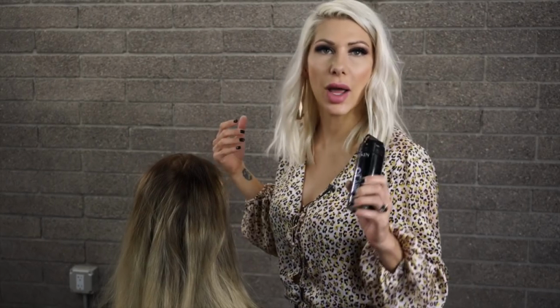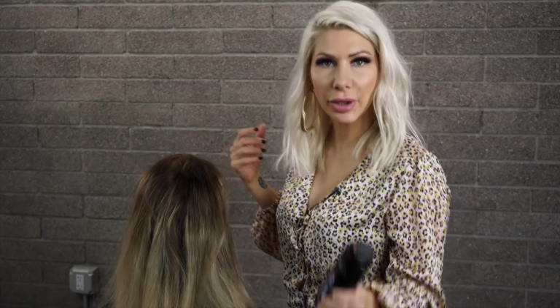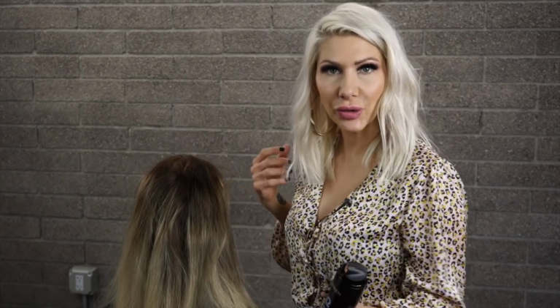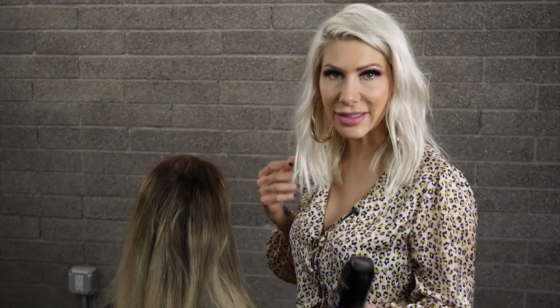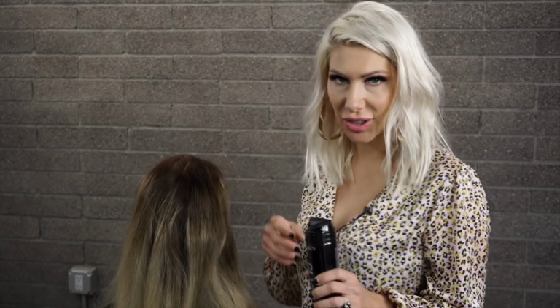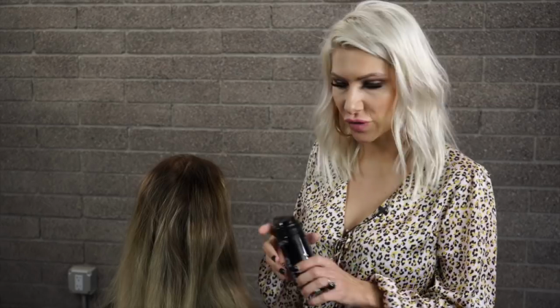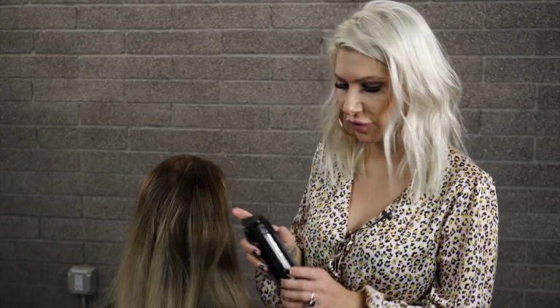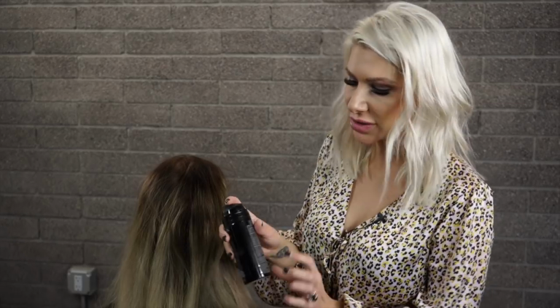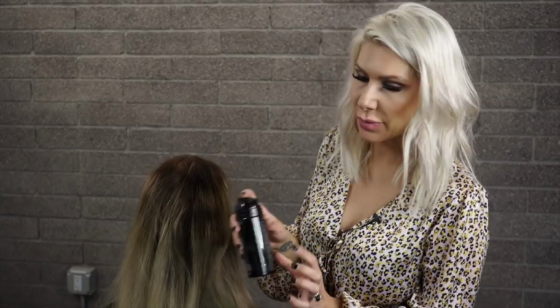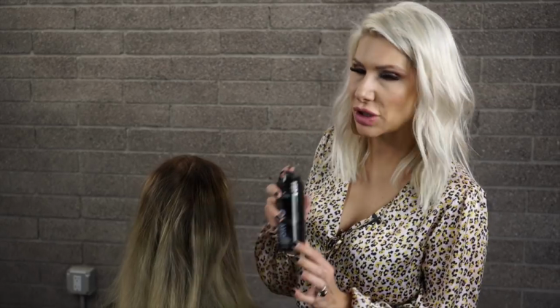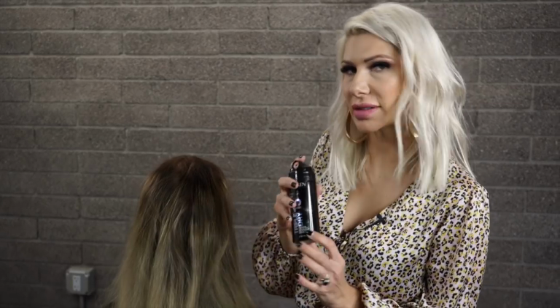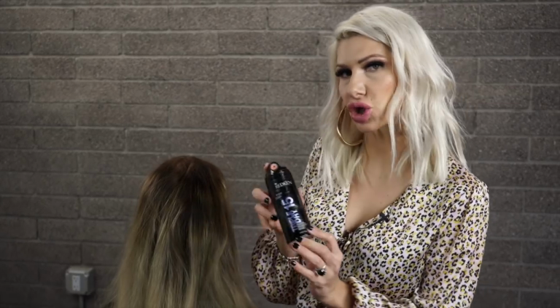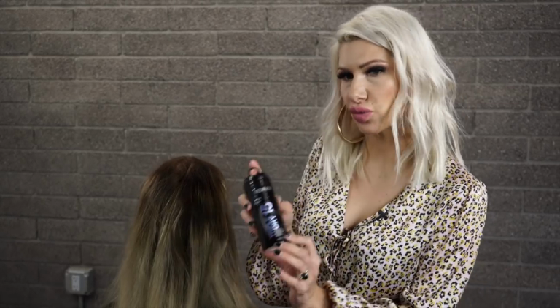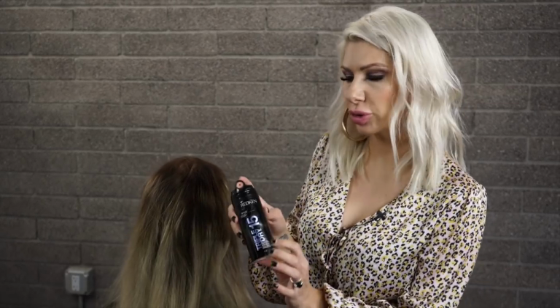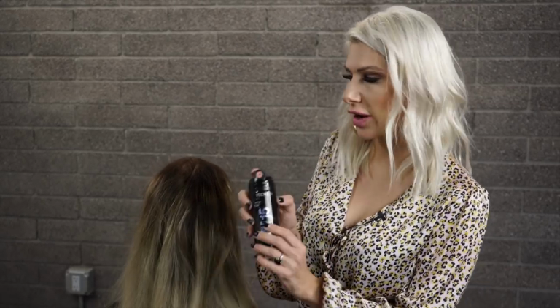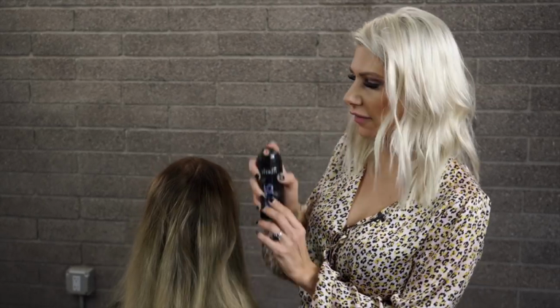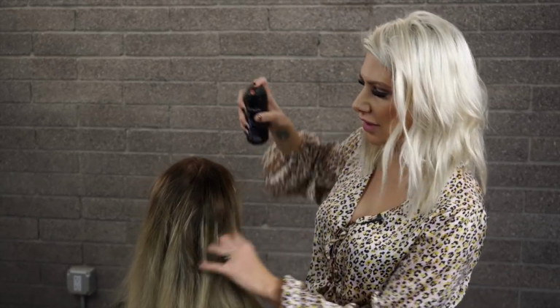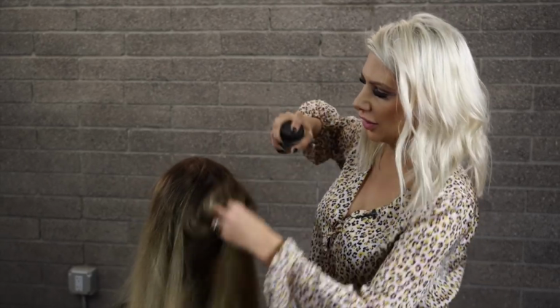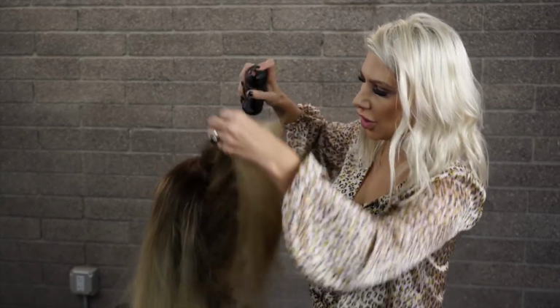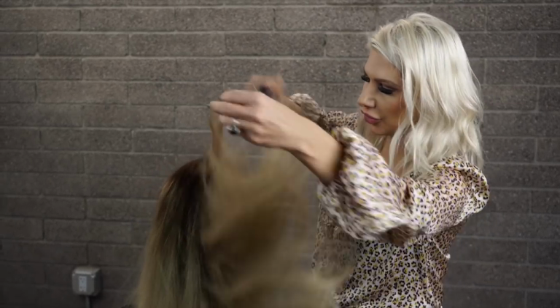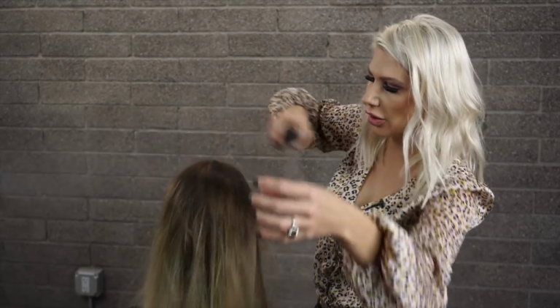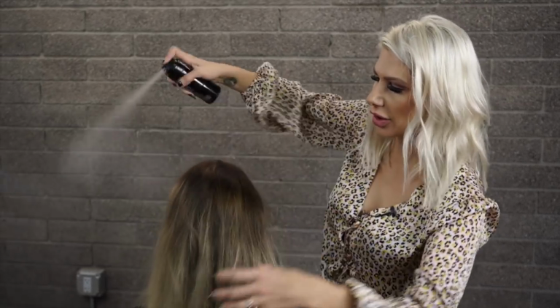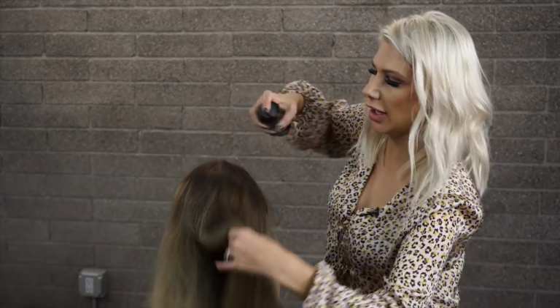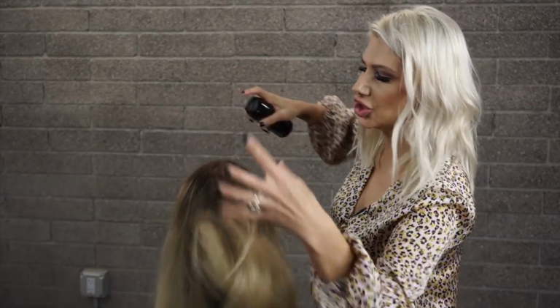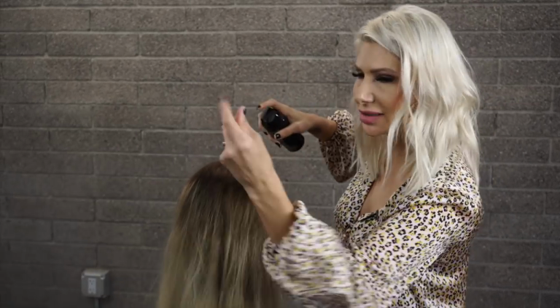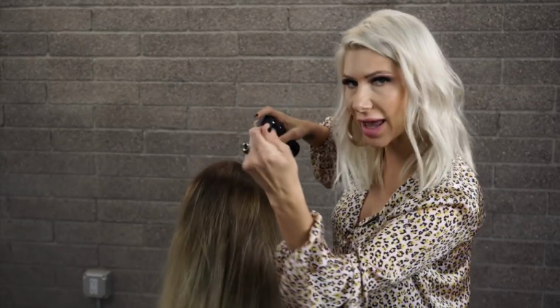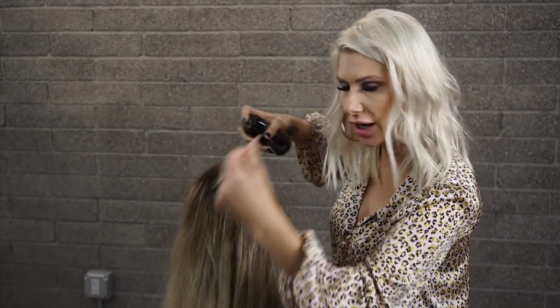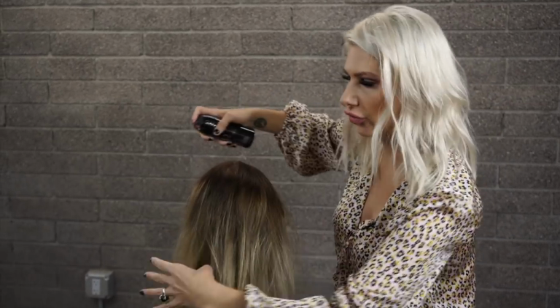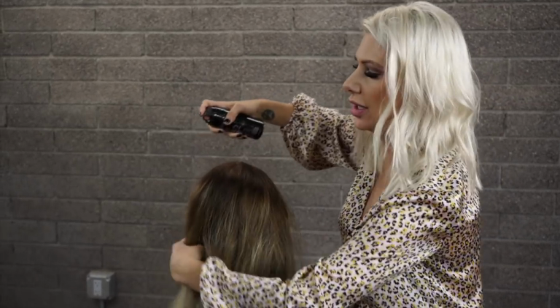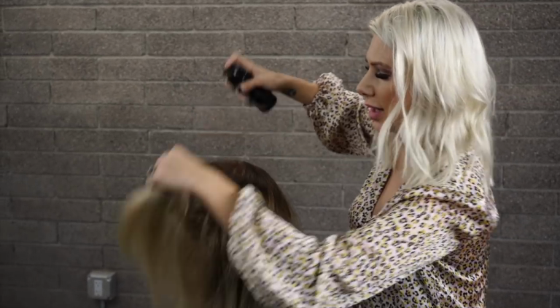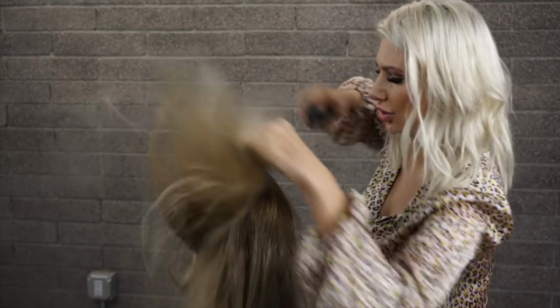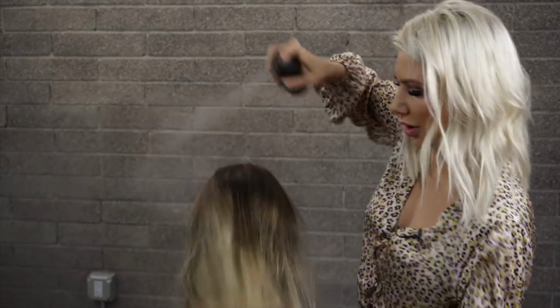I want to create texture first. I'm going to use the Triple Dry 15 throughout her hair just to add that grit and texture.